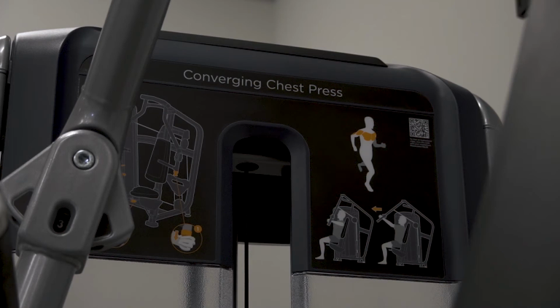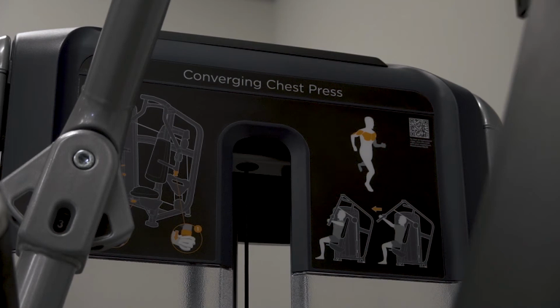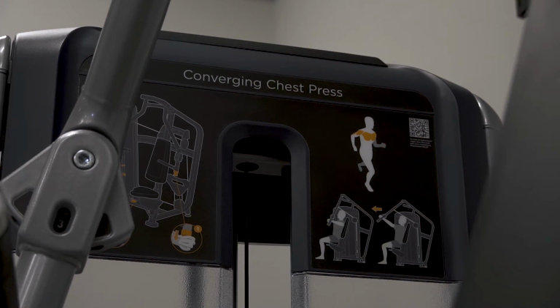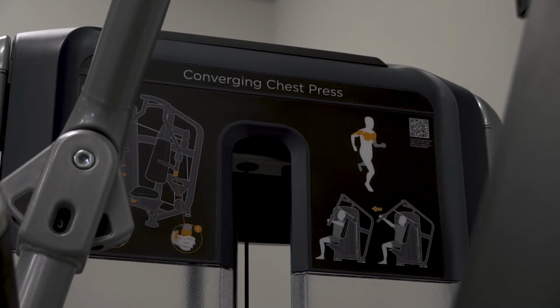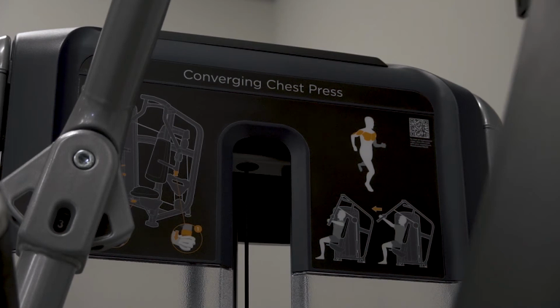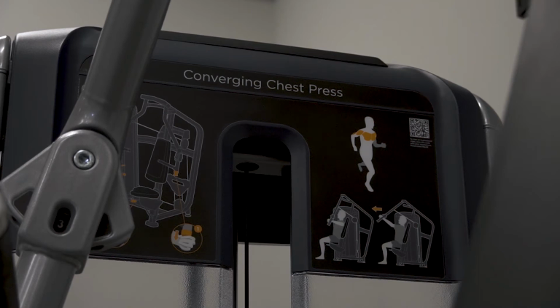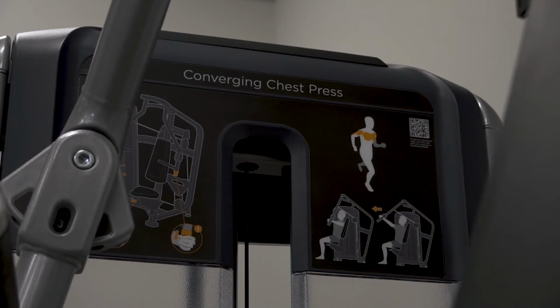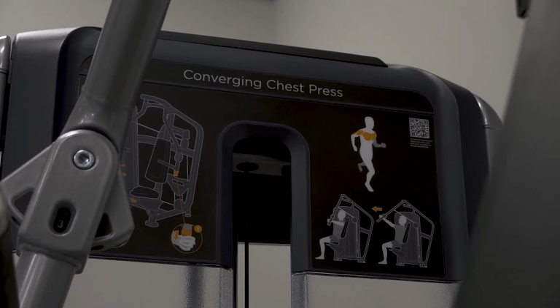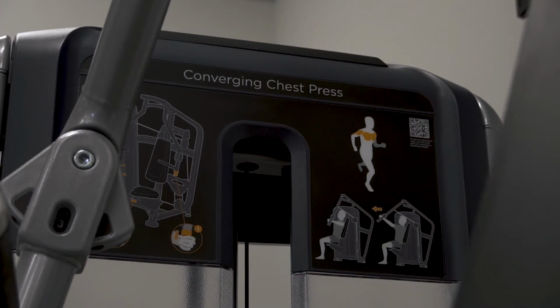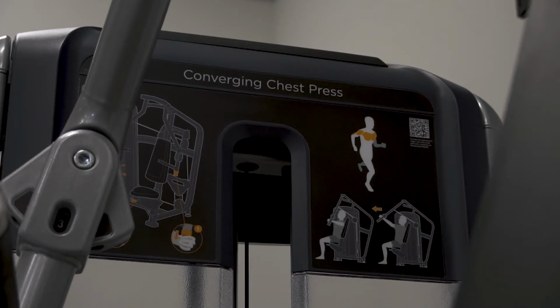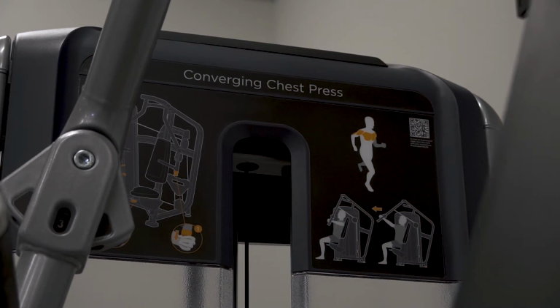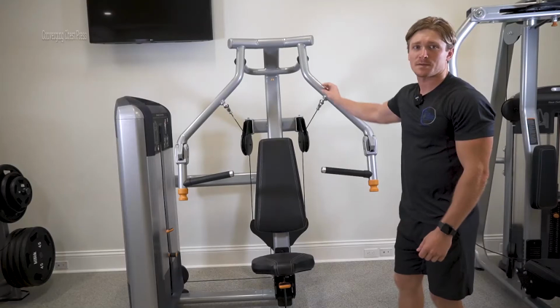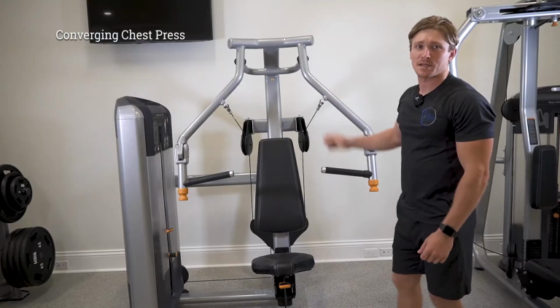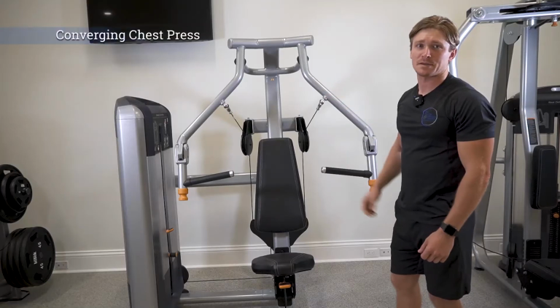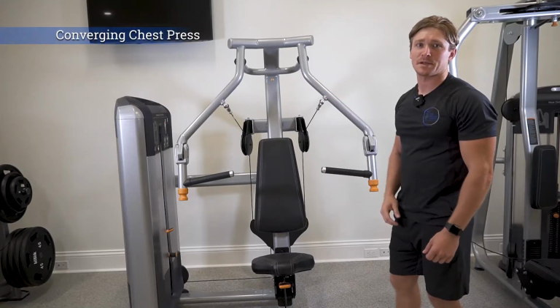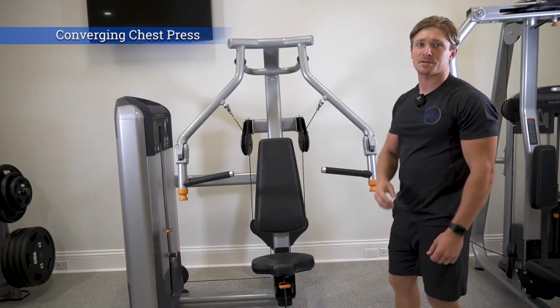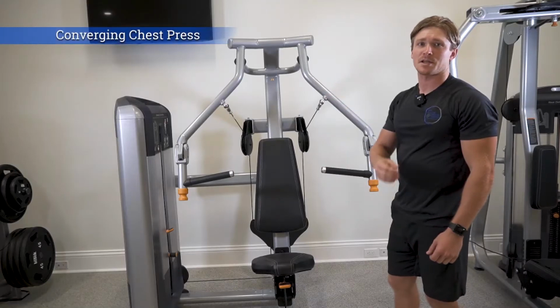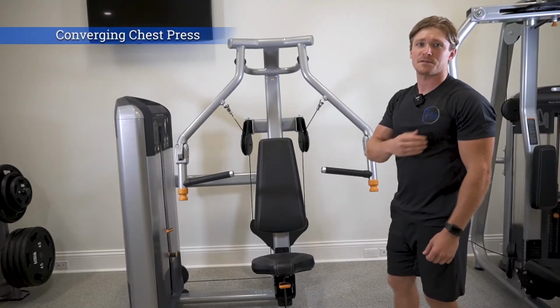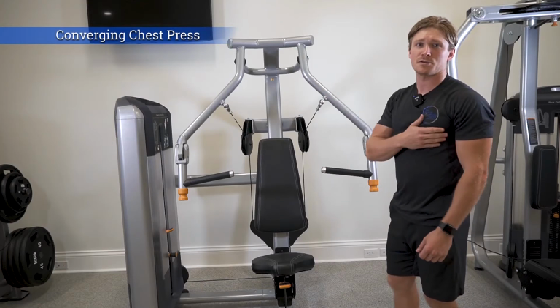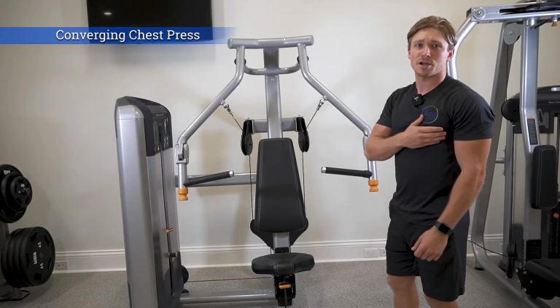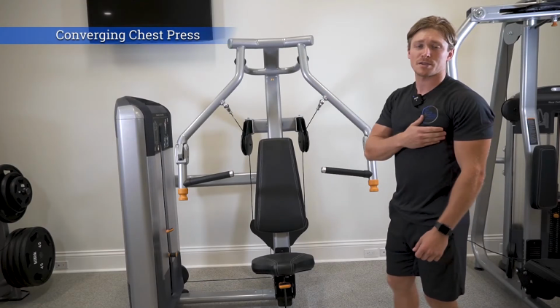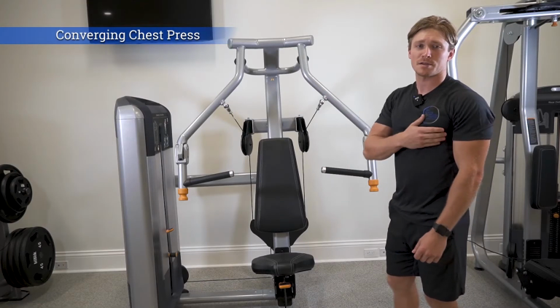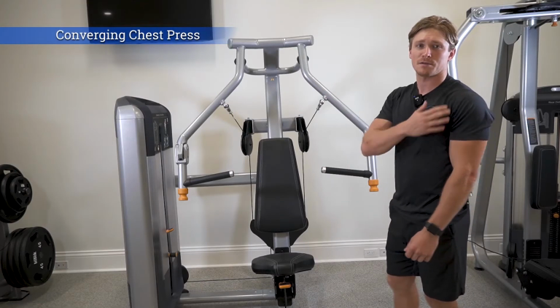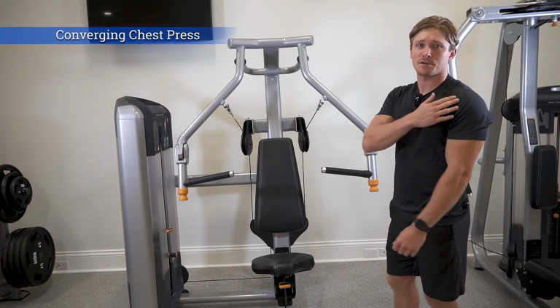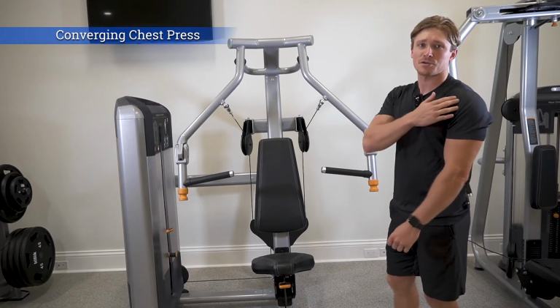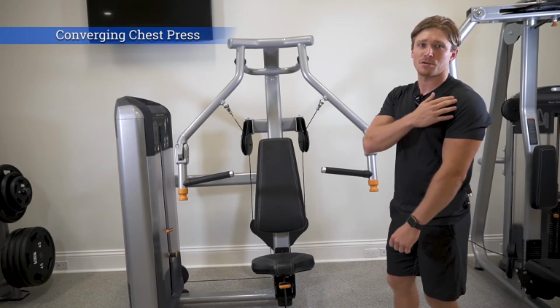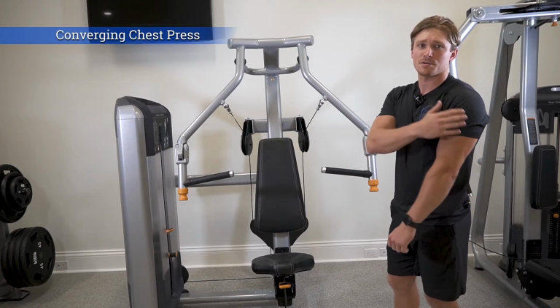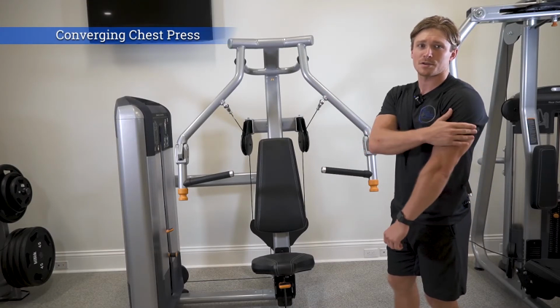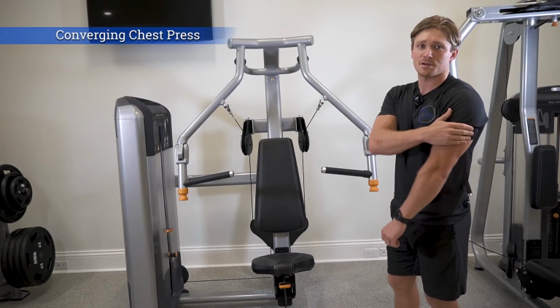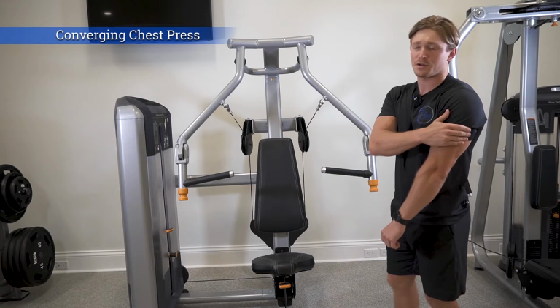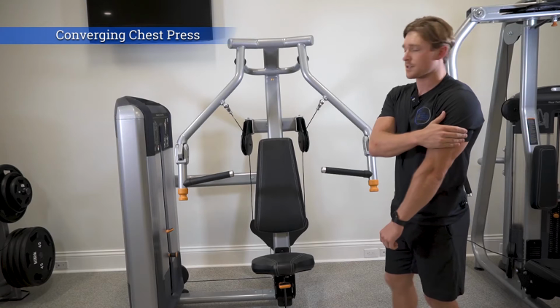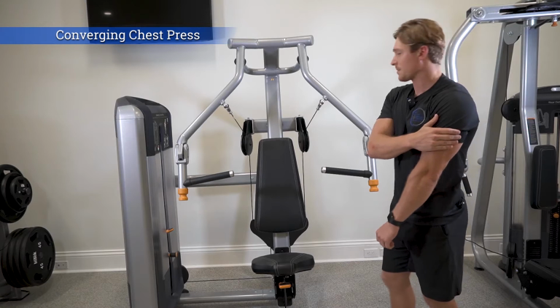This machine is the converging chest press. It's an excellent exercise for your chest, the front of your shoulders, and the triceps.